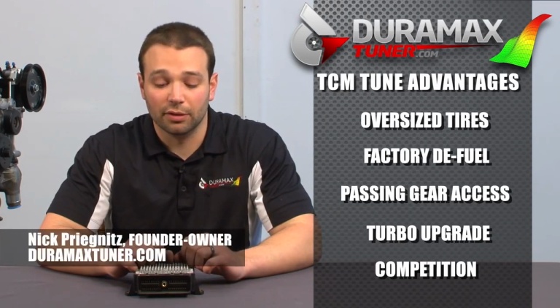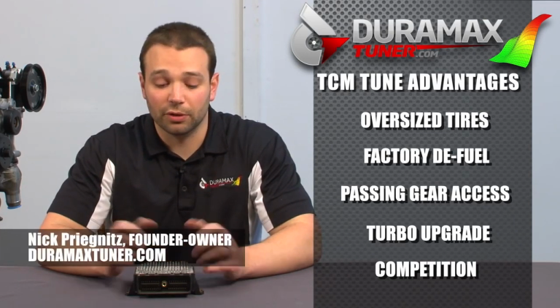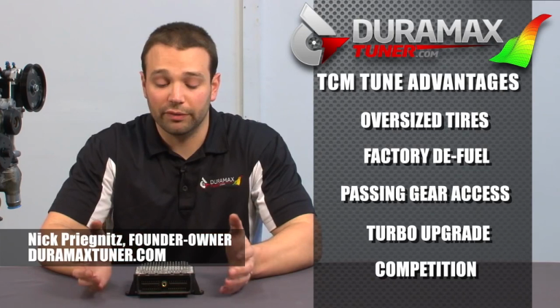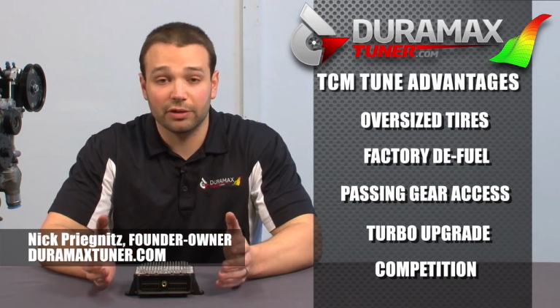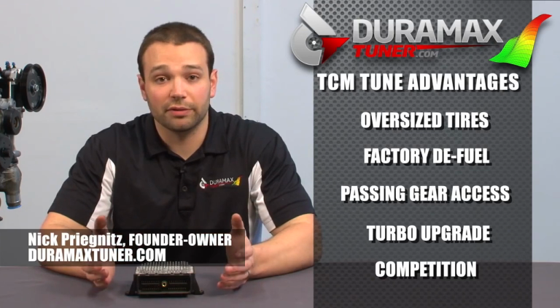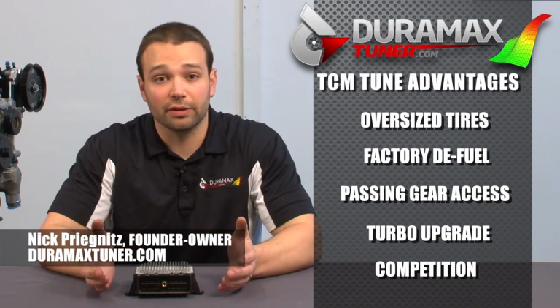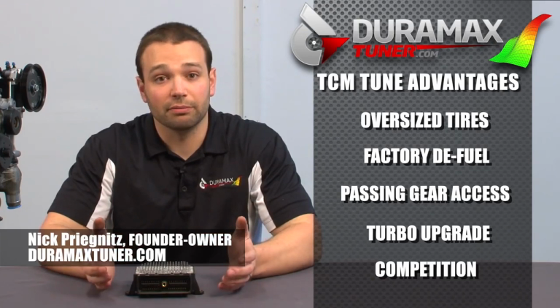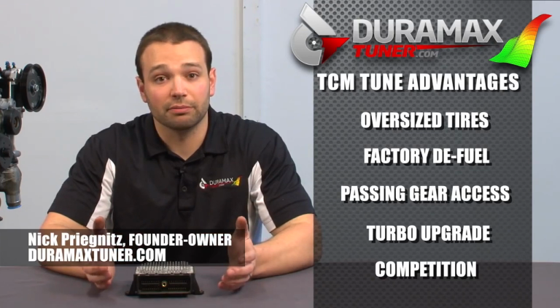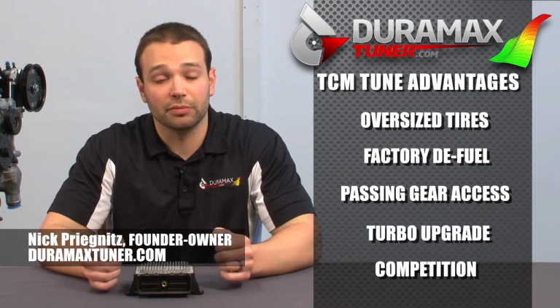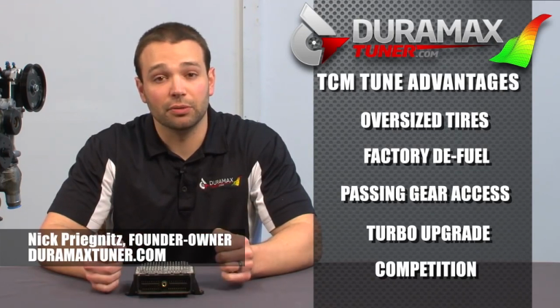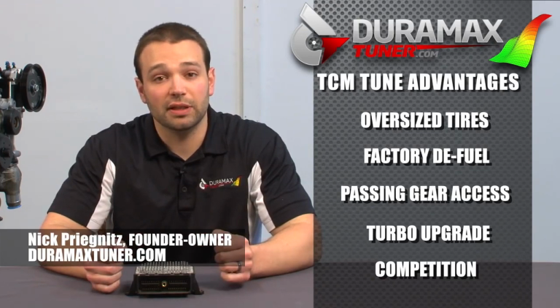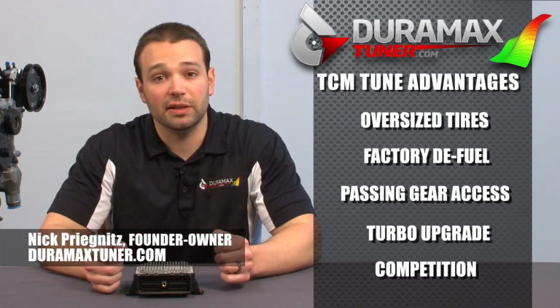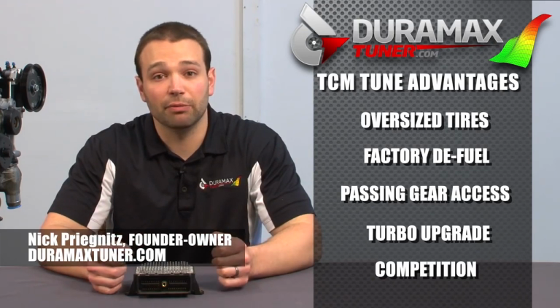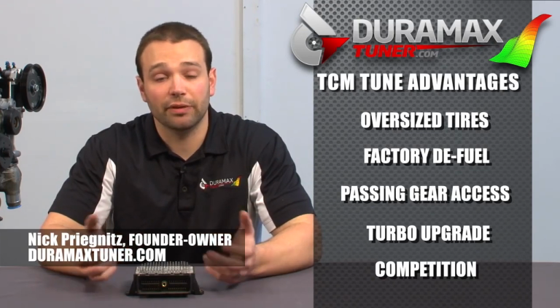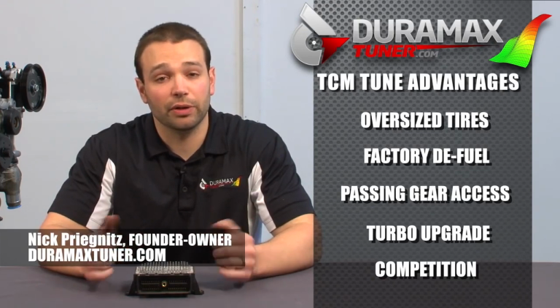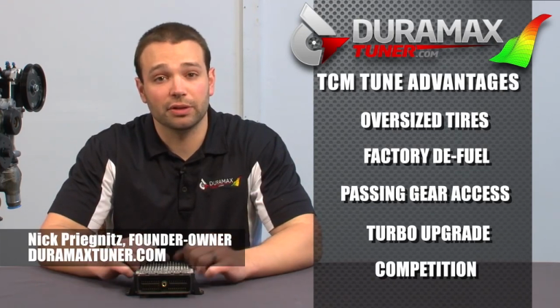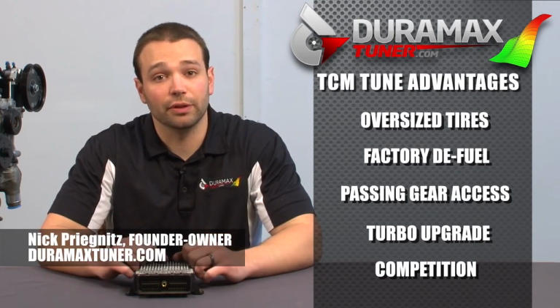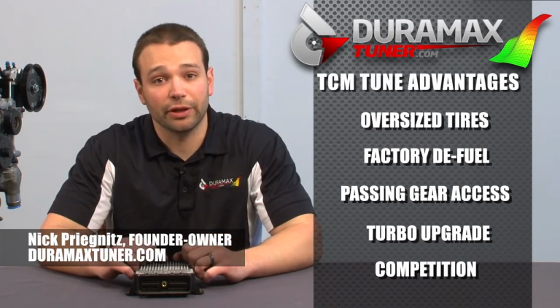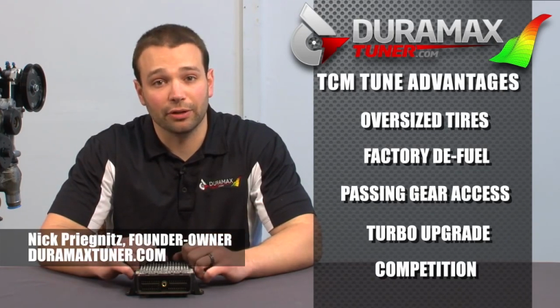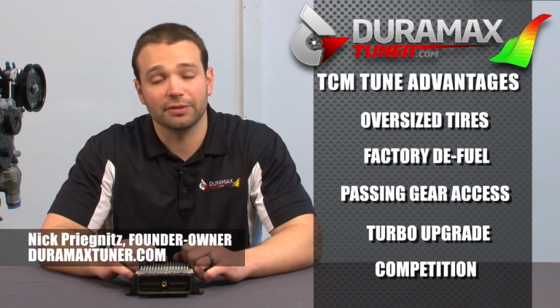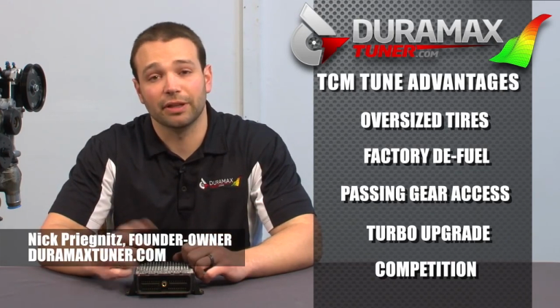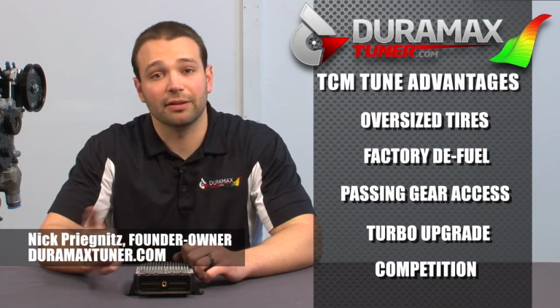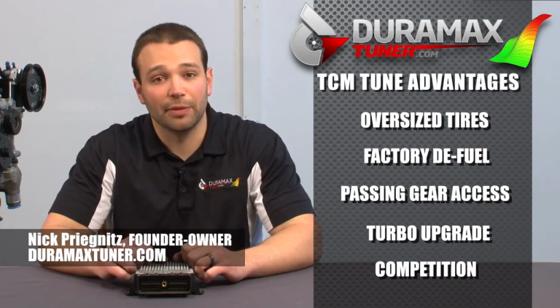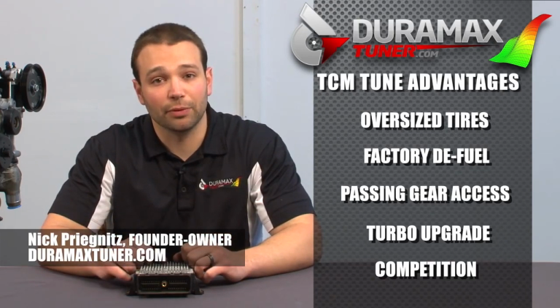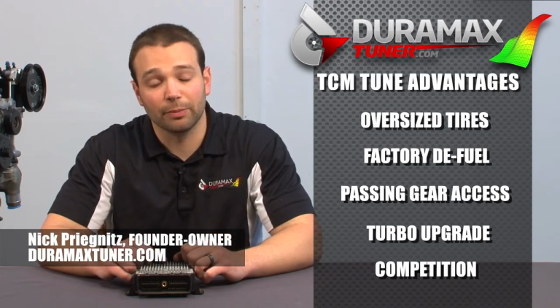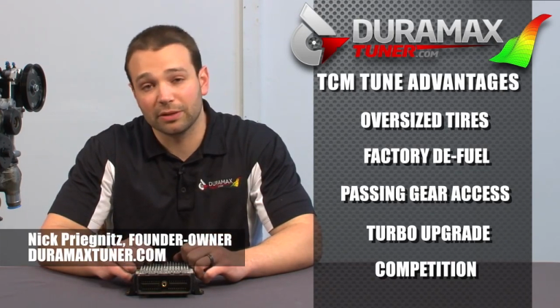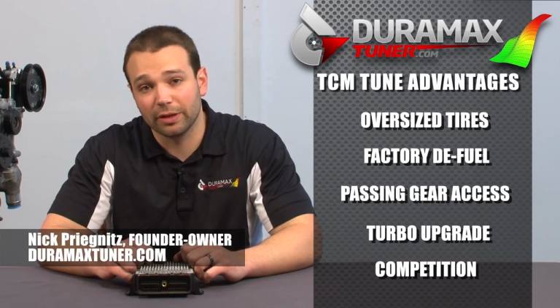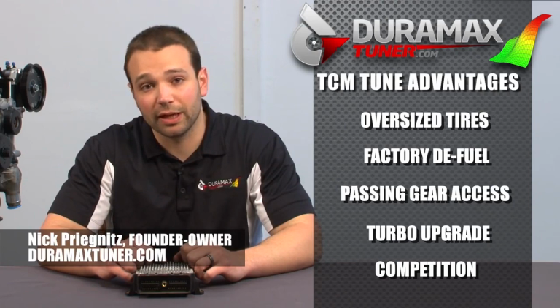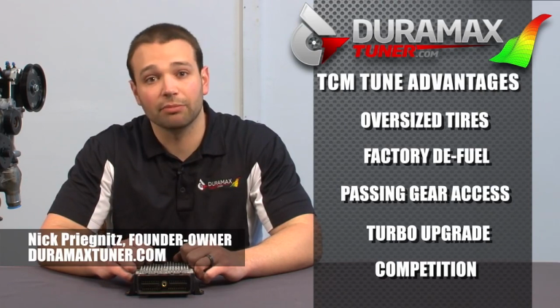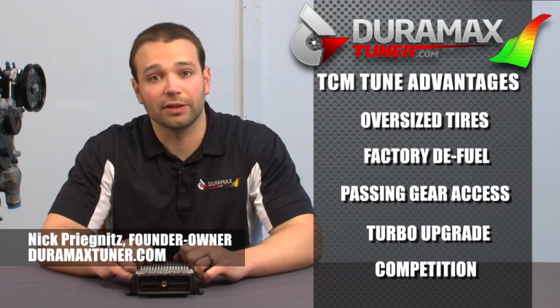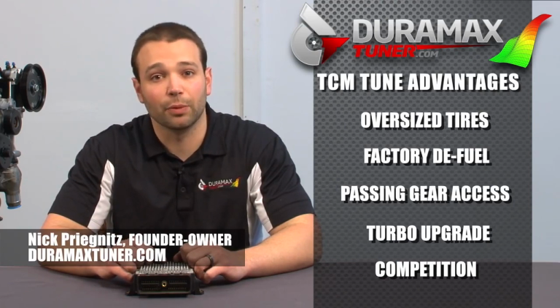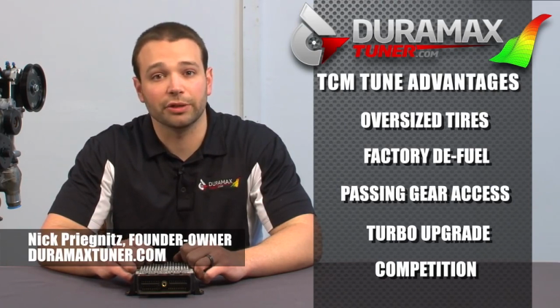Those are all the advantages of a tuned TCM. If you have any questions, feel free to call us. Again, I'm Nick with DuramaxTuner.com. Thanks for watching.